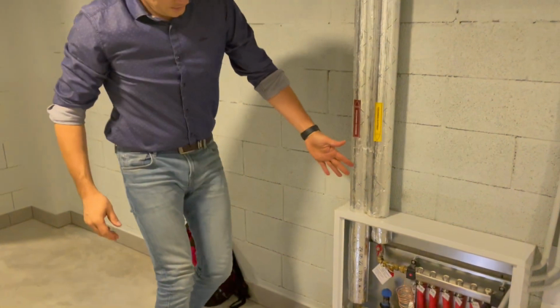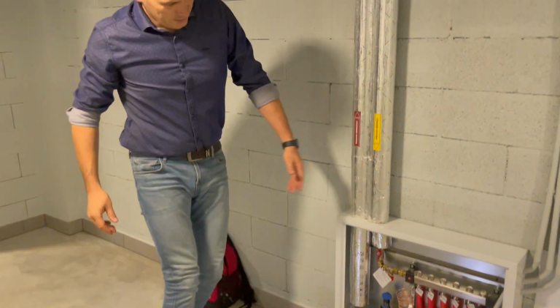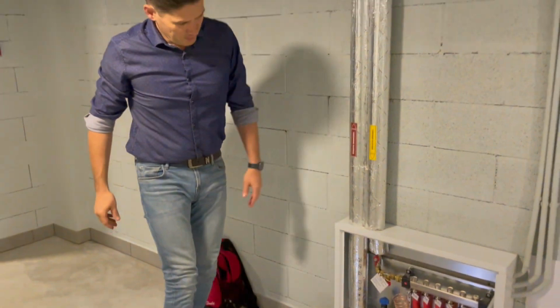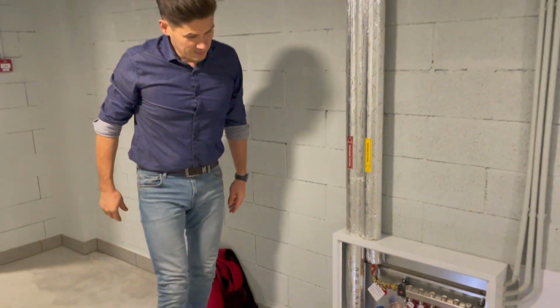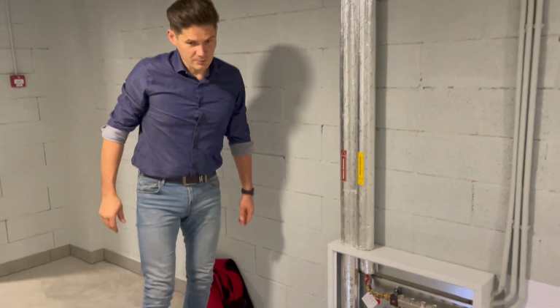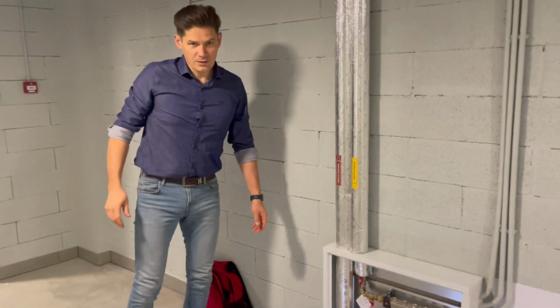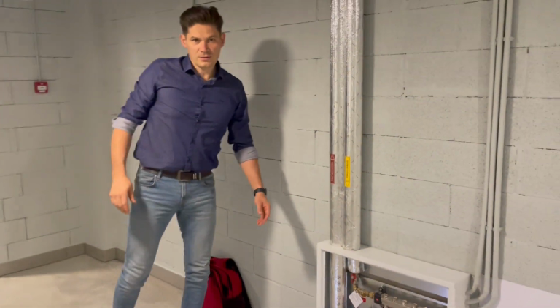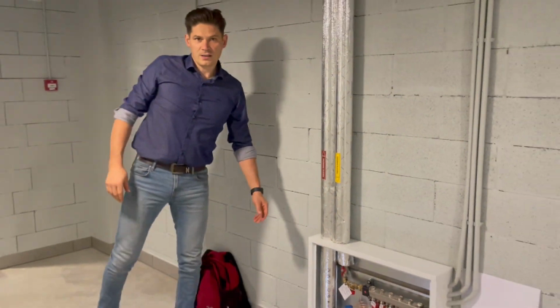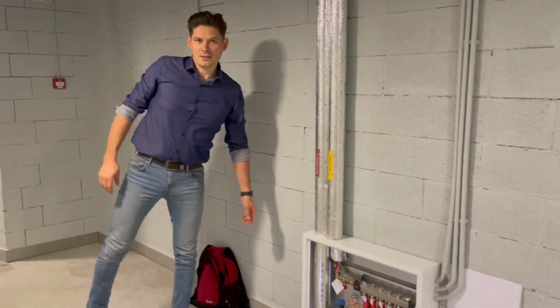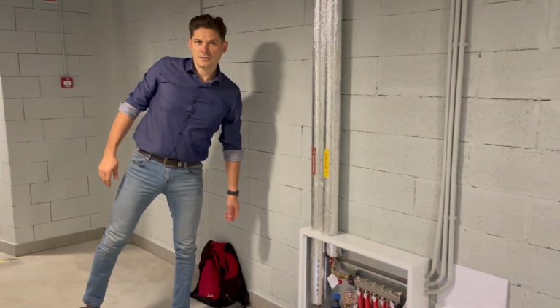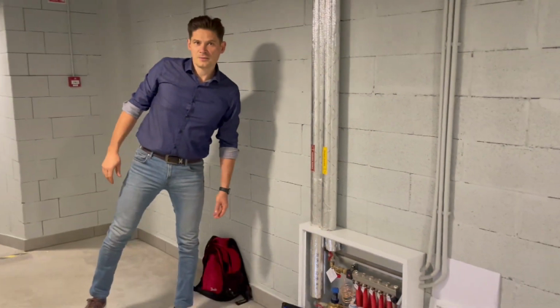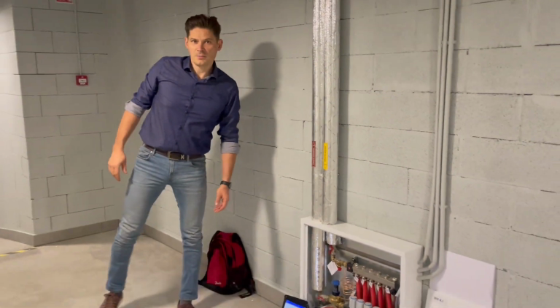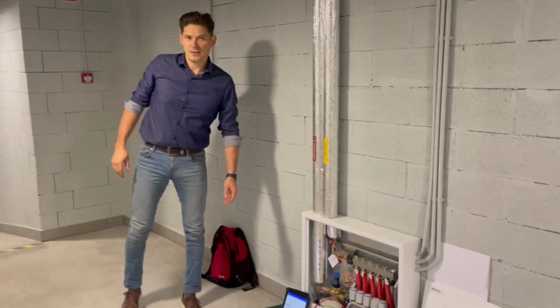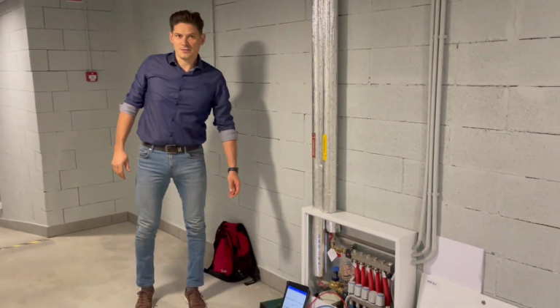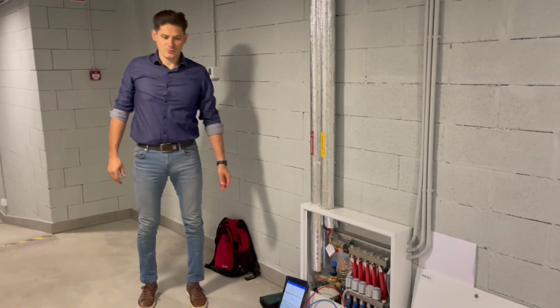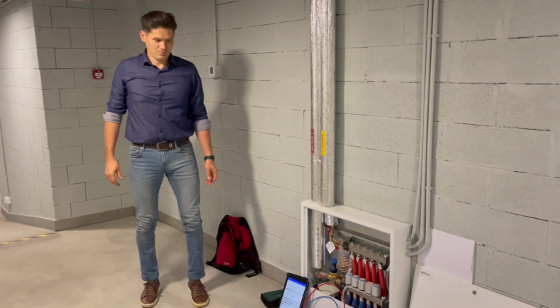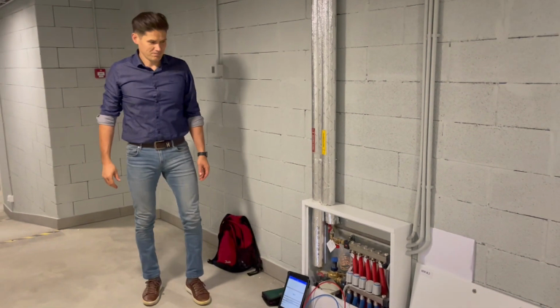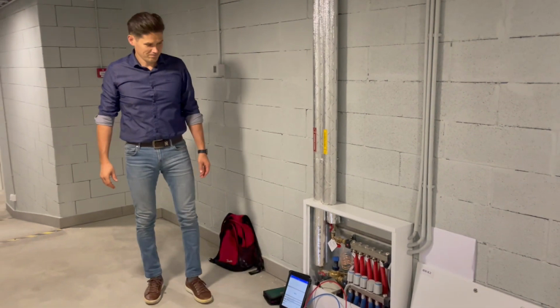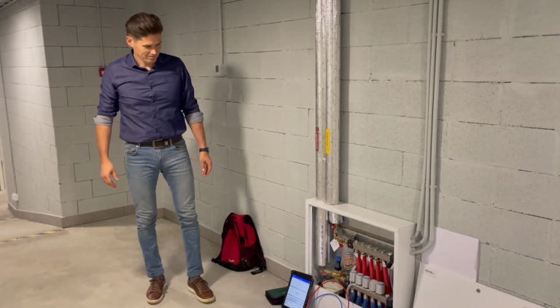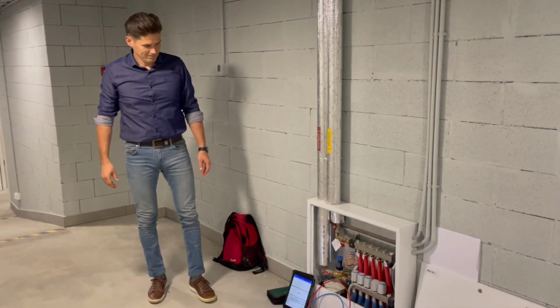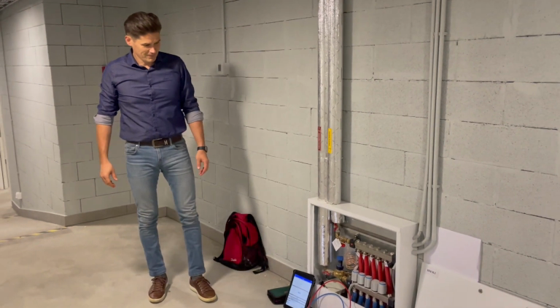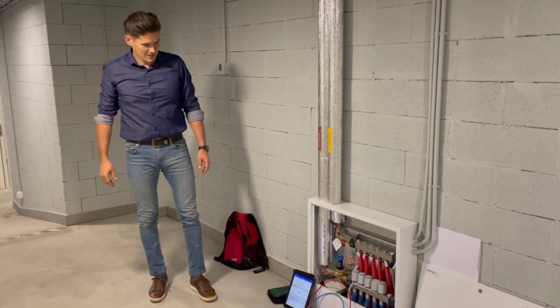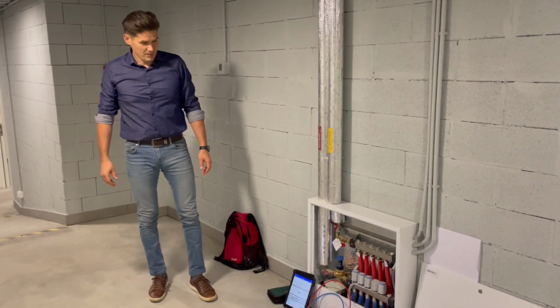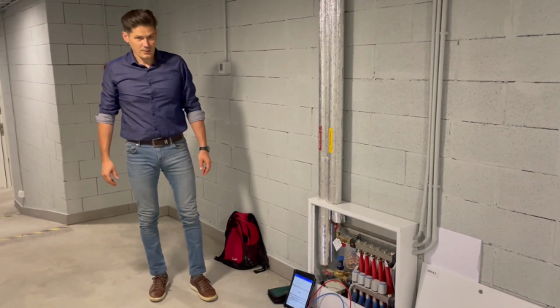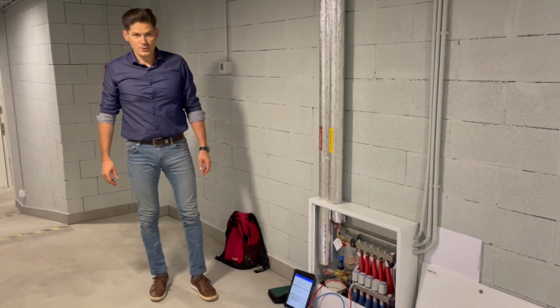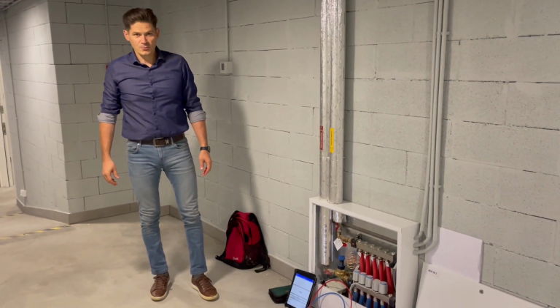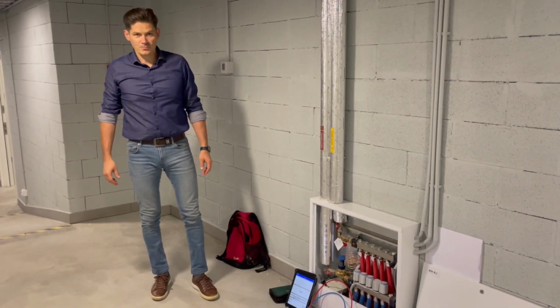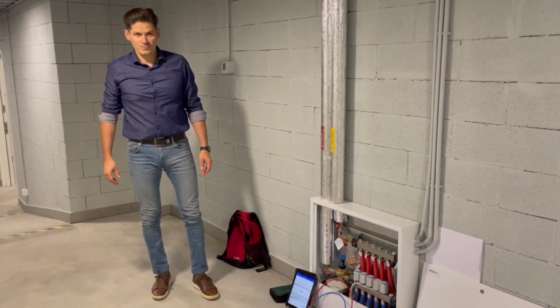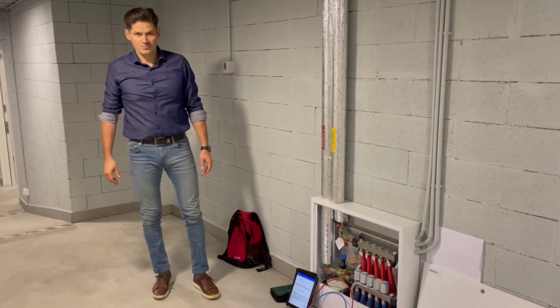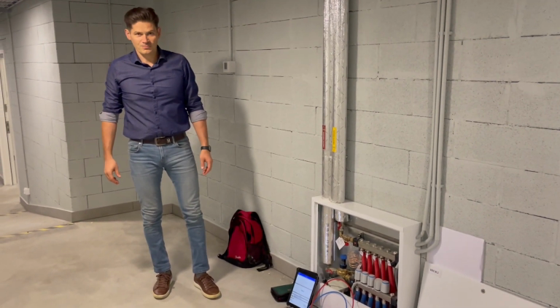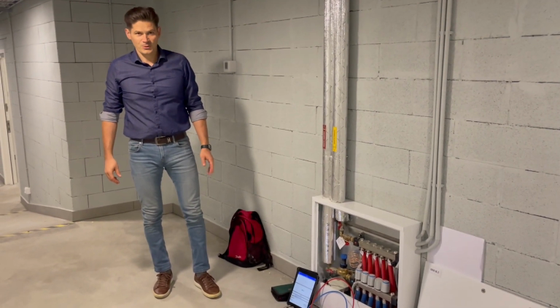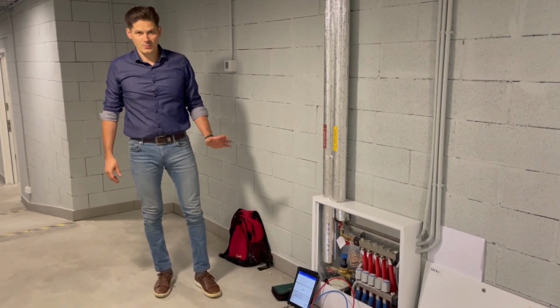Balancing valves are balanced. Thank you. Goodbye.